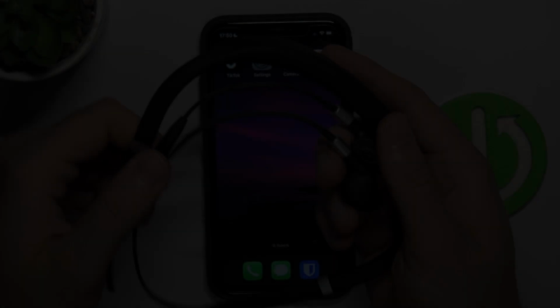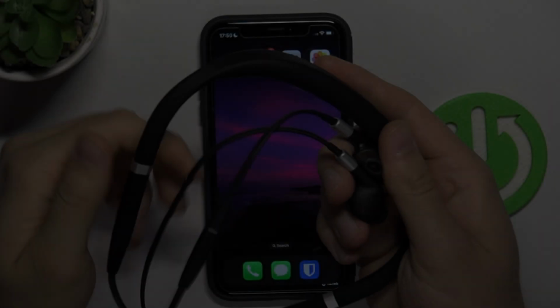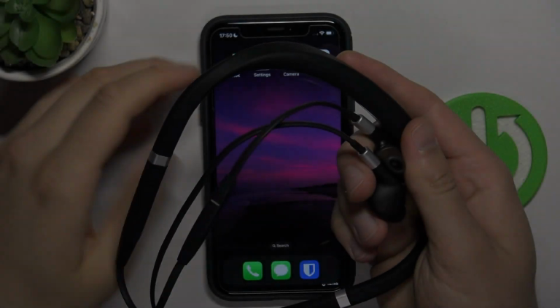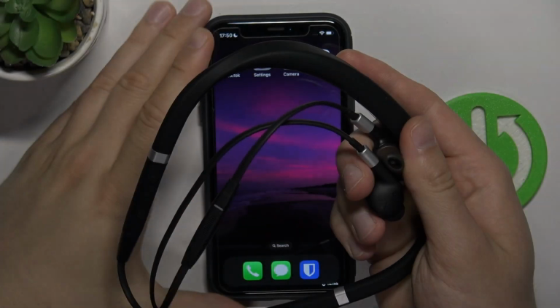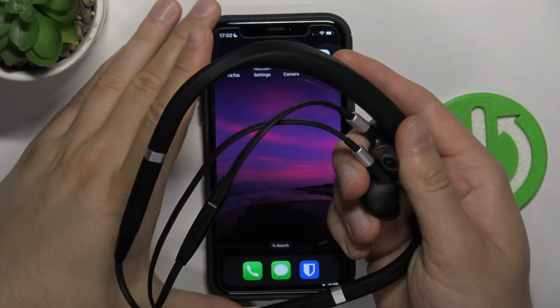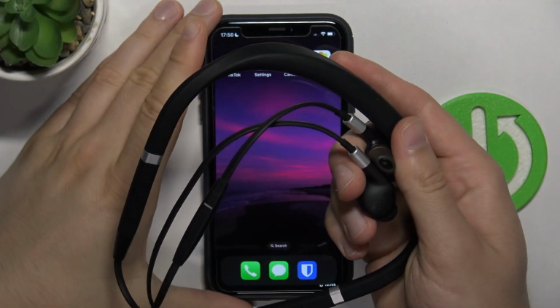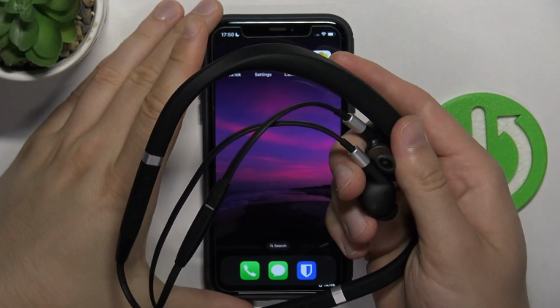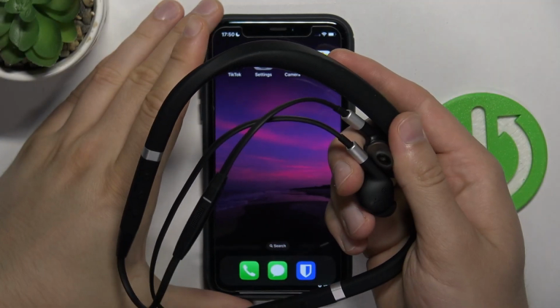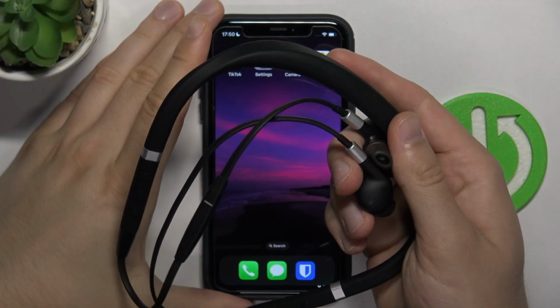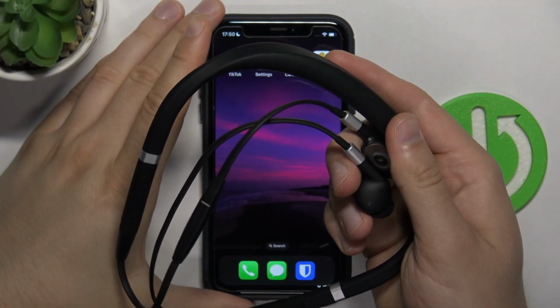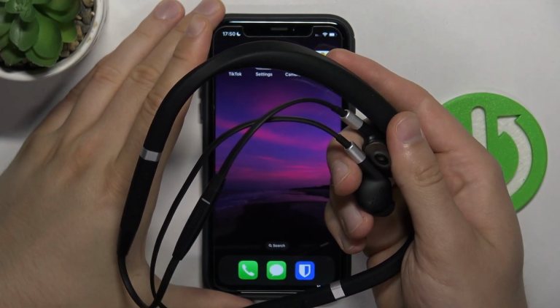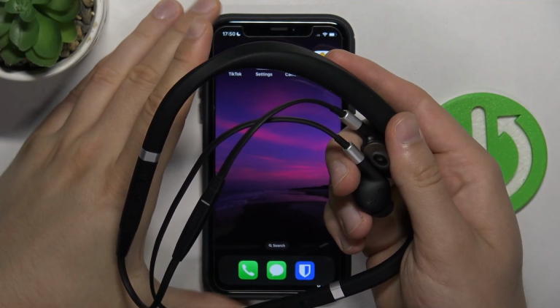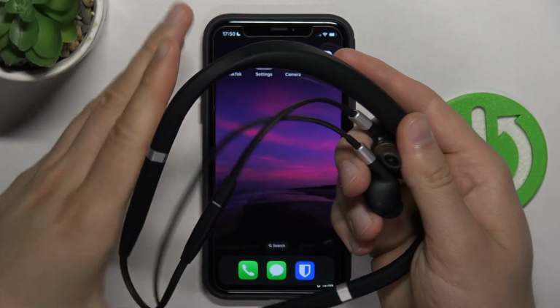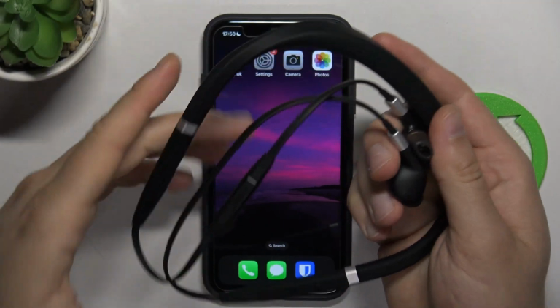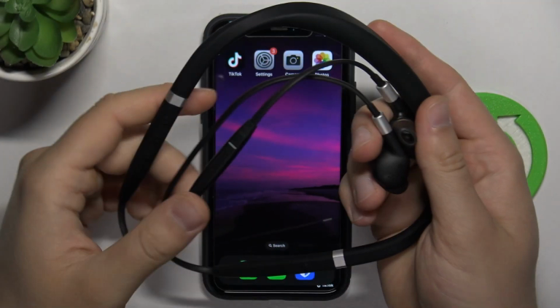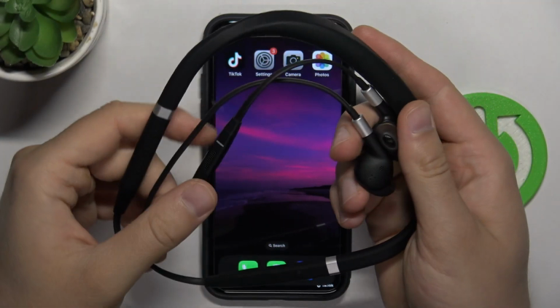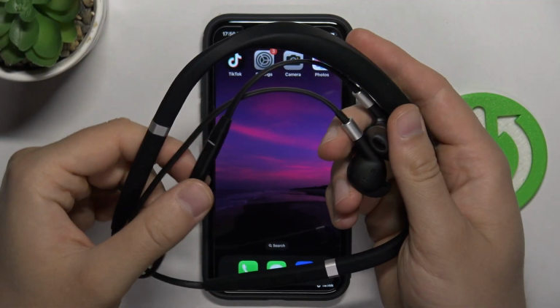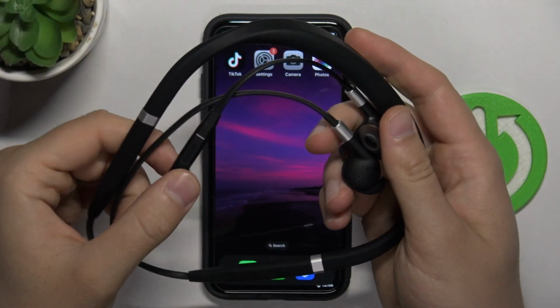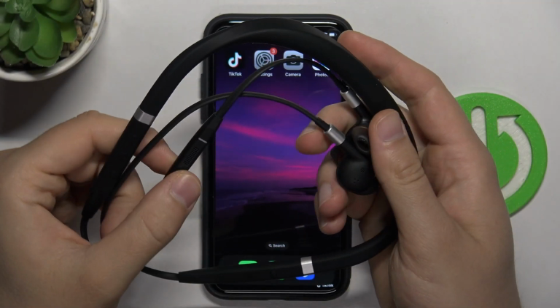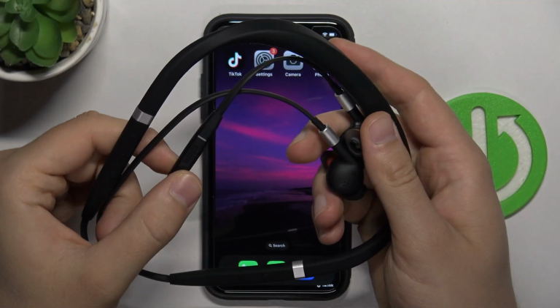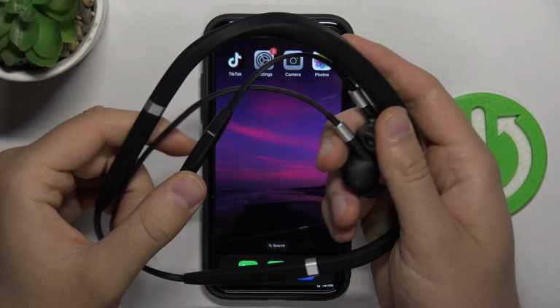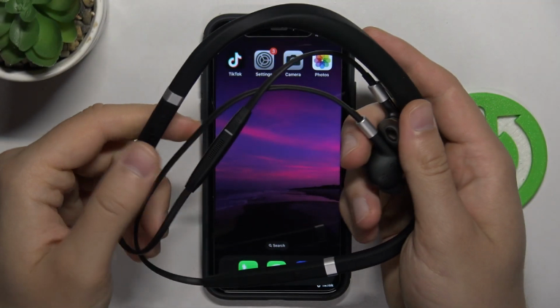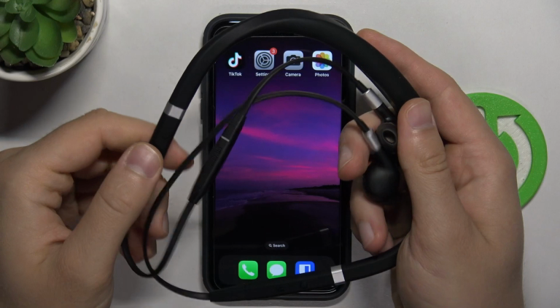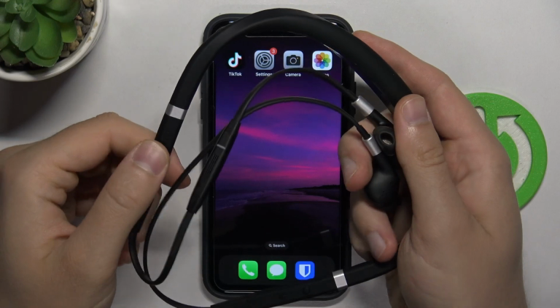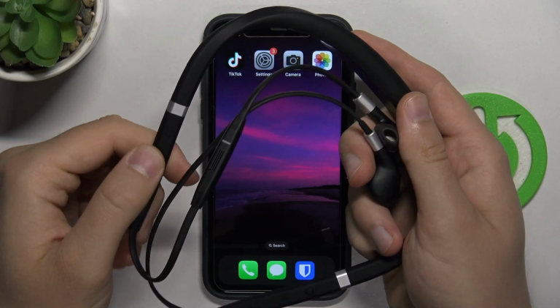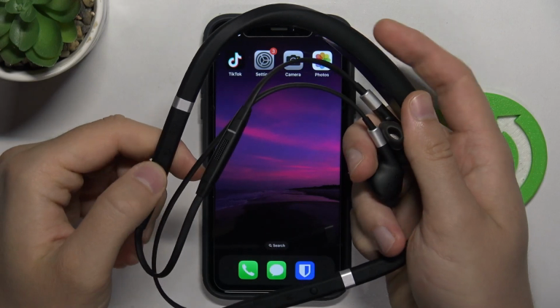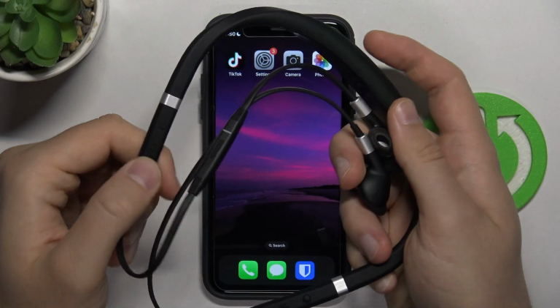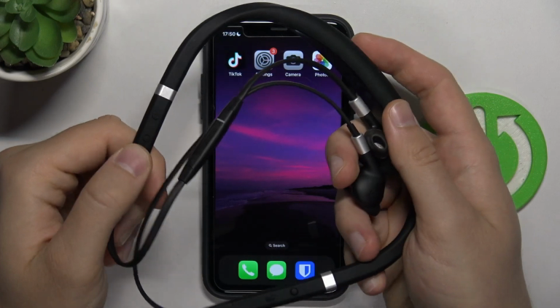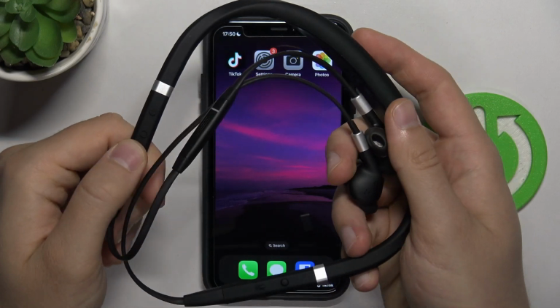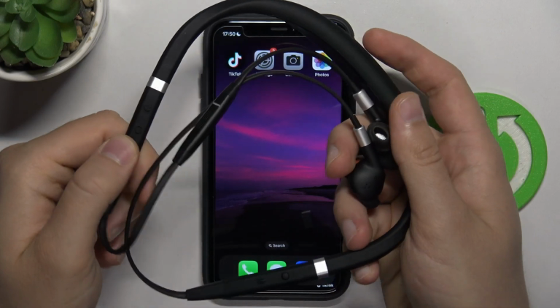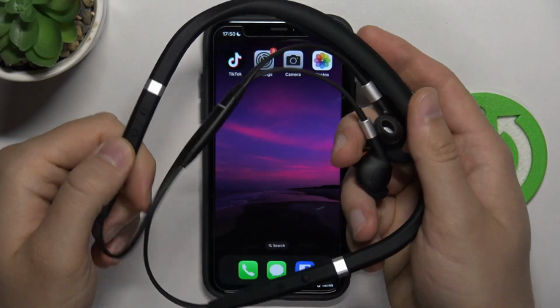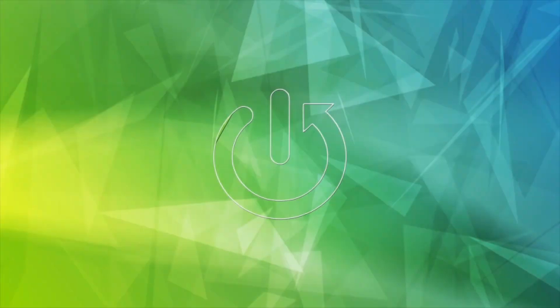Hello, in this video I'm going to show you how you can pair your Jabra Evolve 75e to any iPad or iPhone.